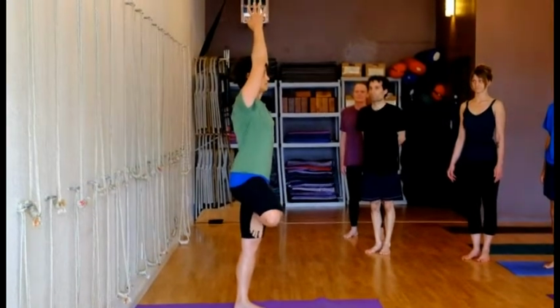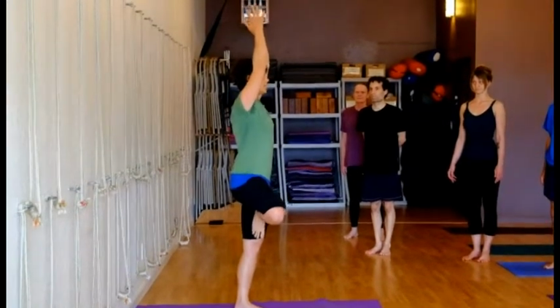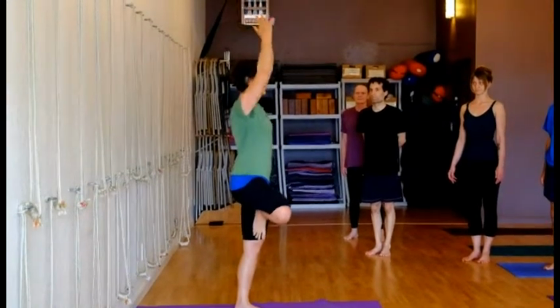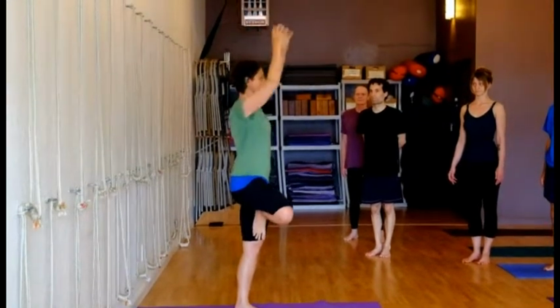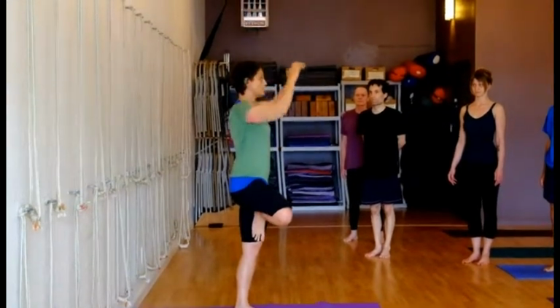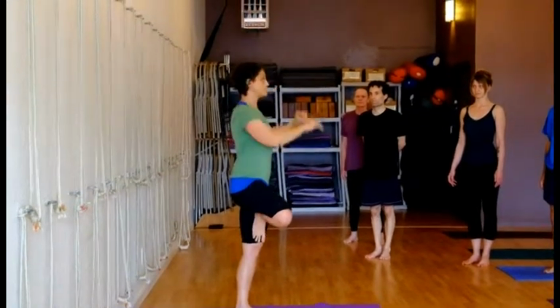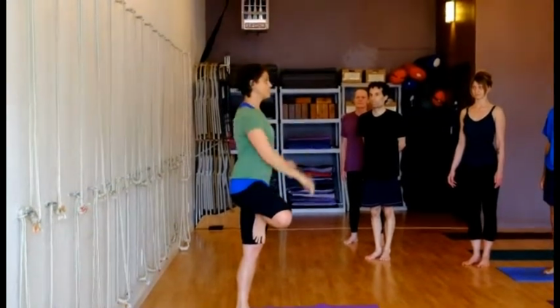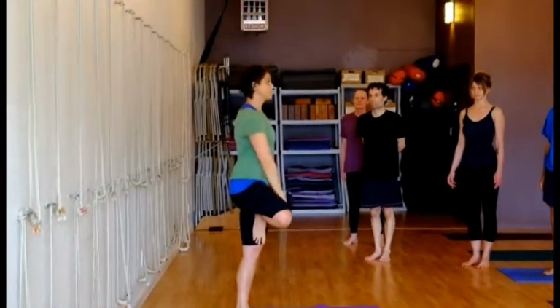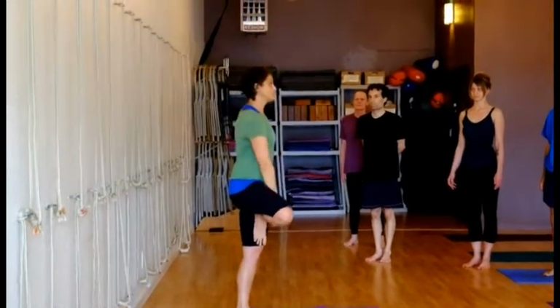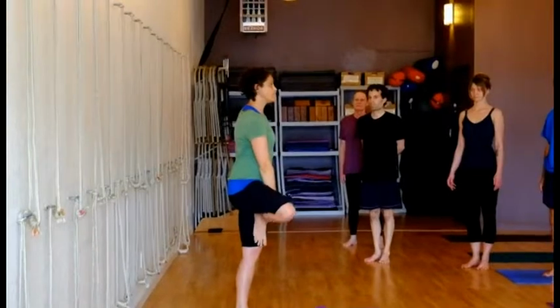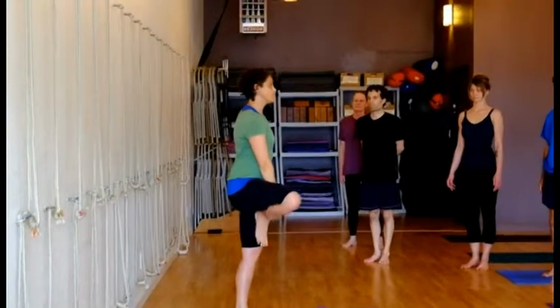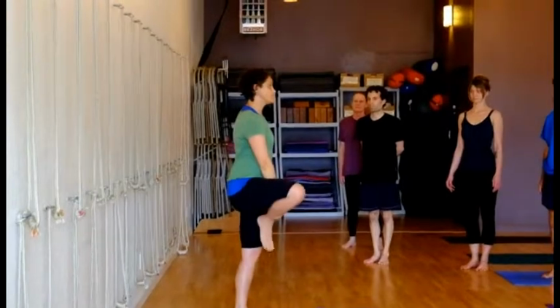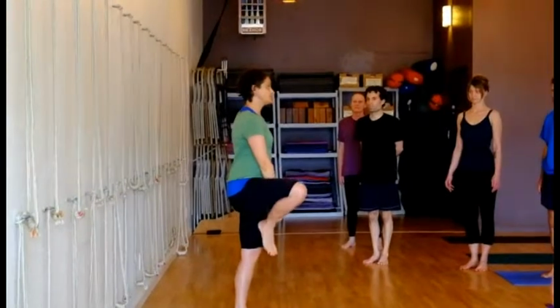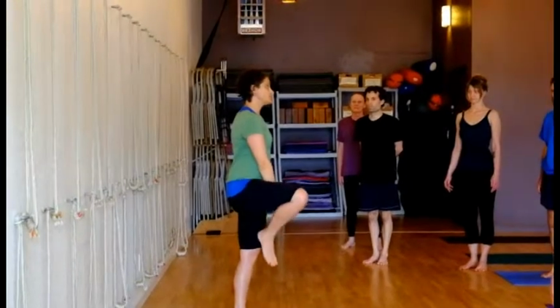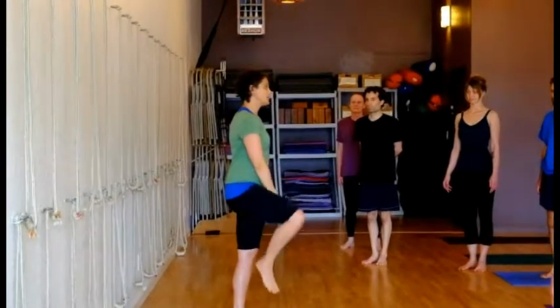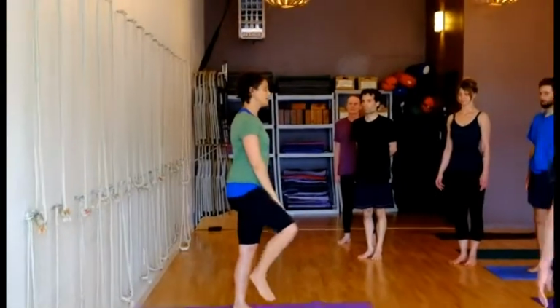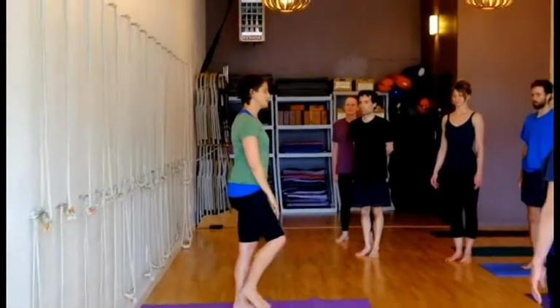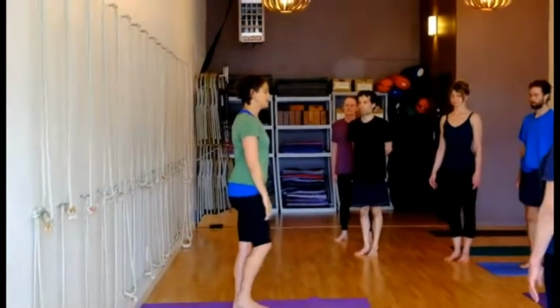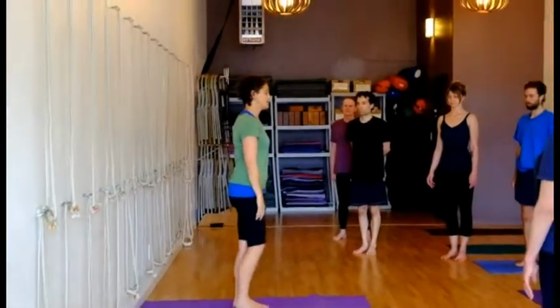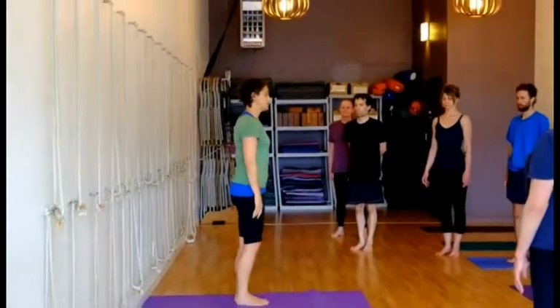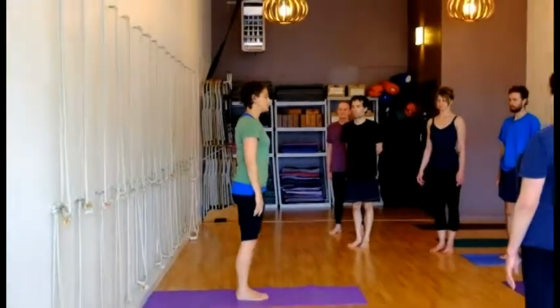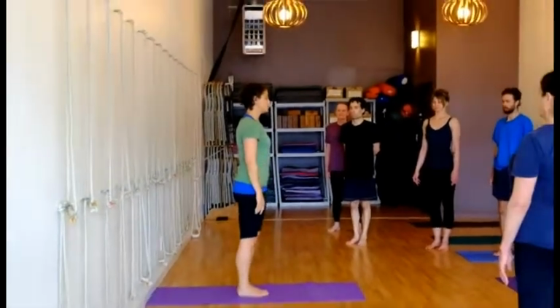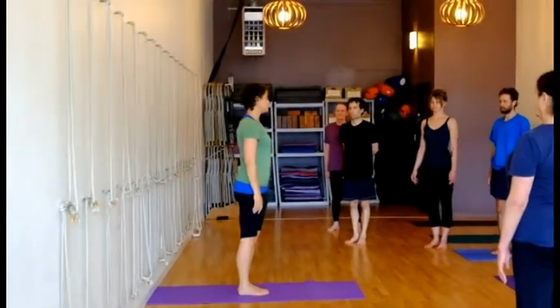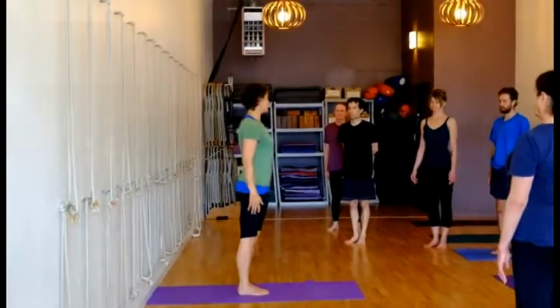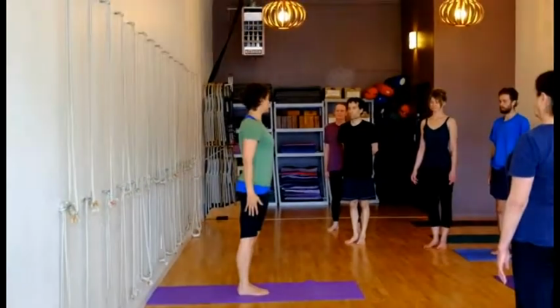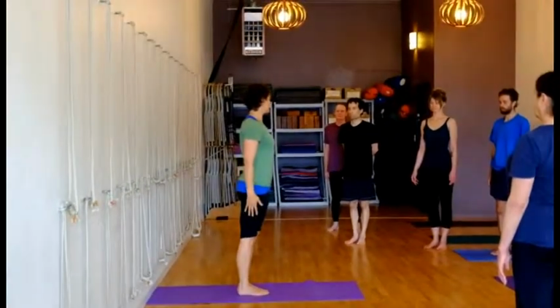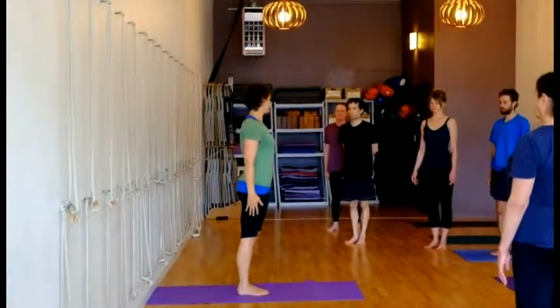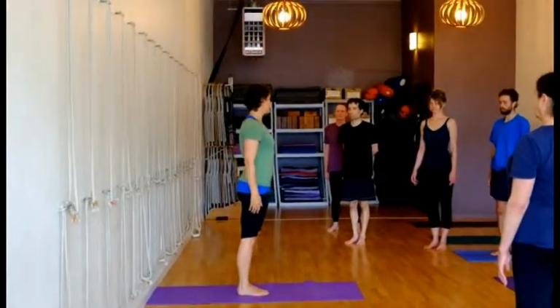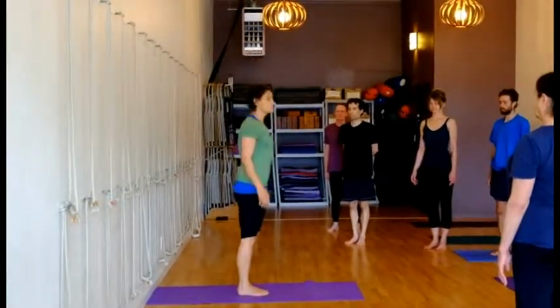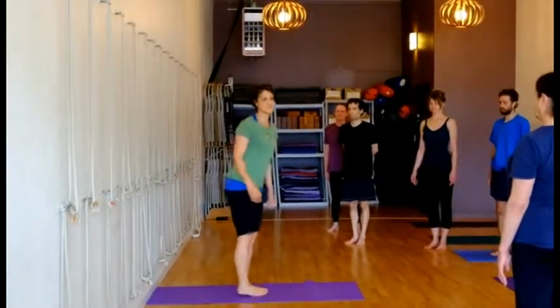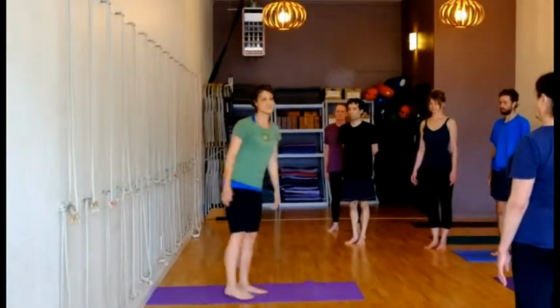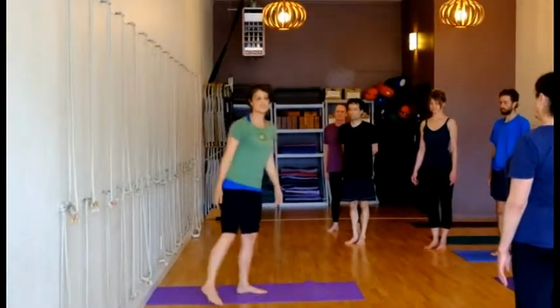And then I will come down, release my leg, come back to Tadasana. So let's try that together.